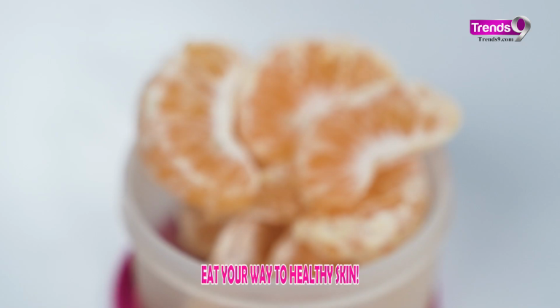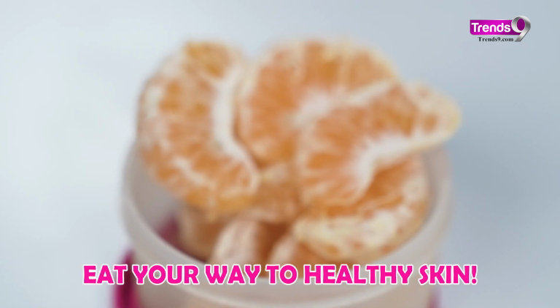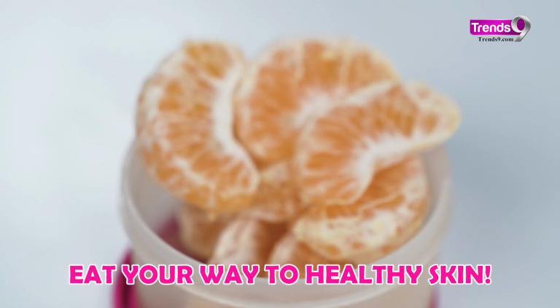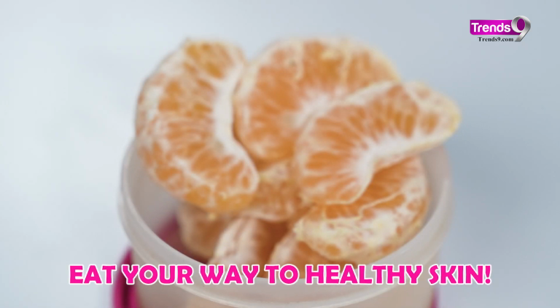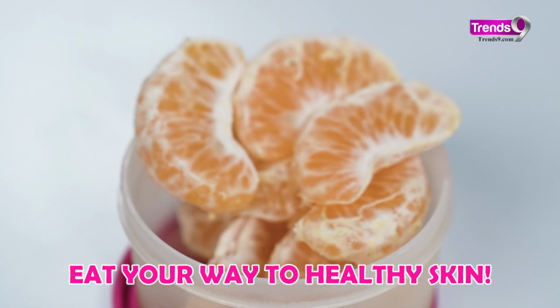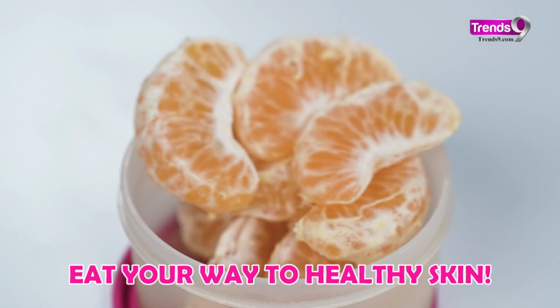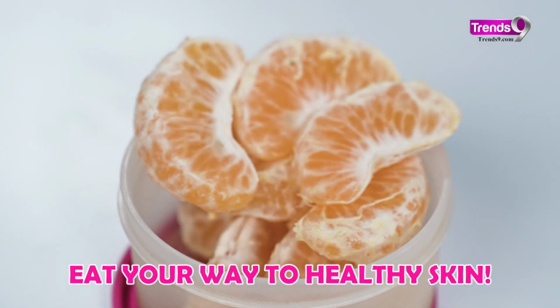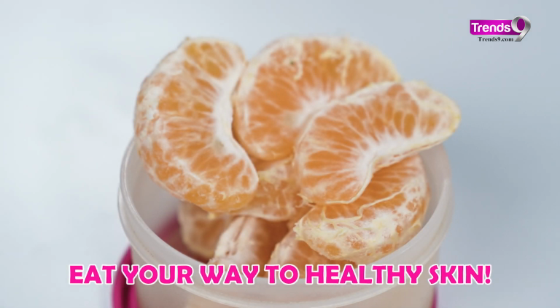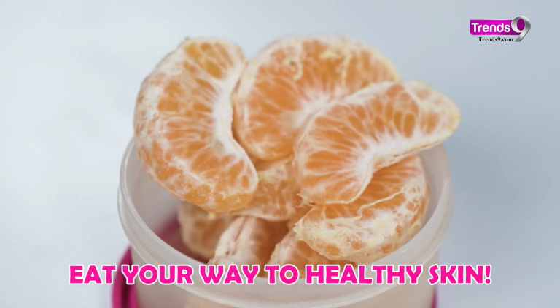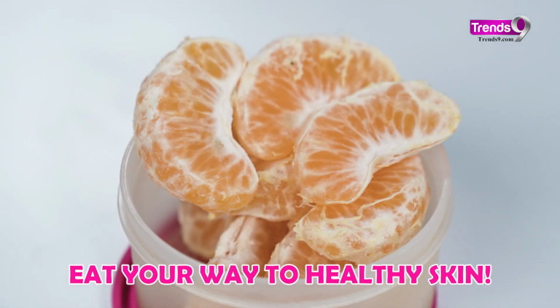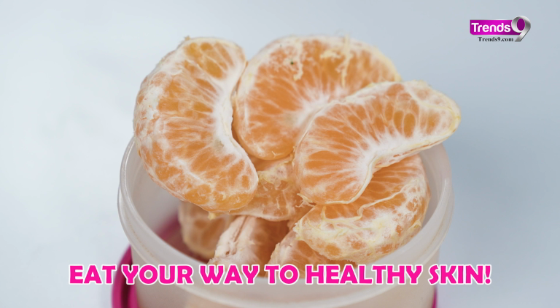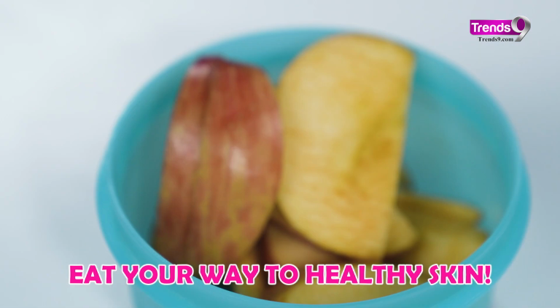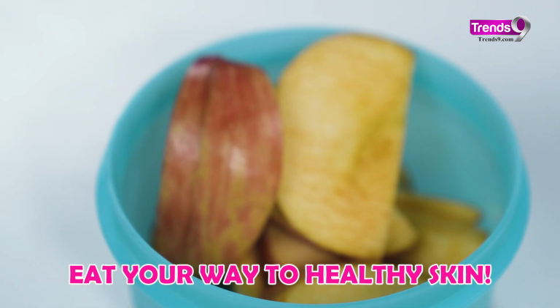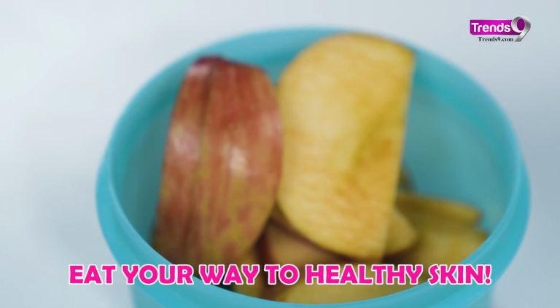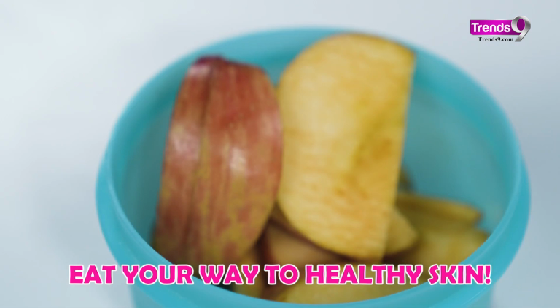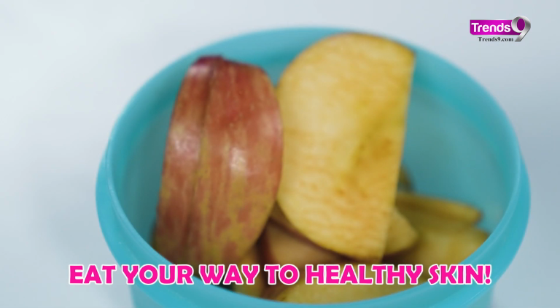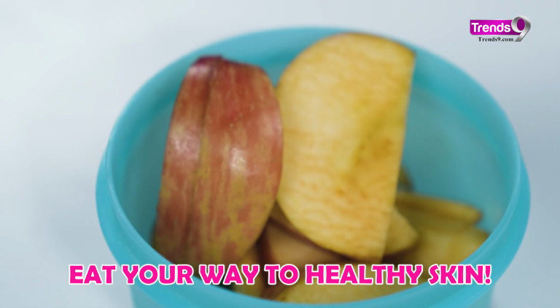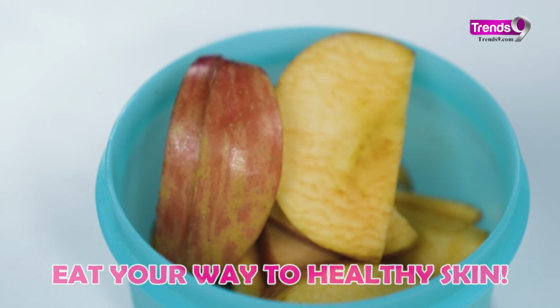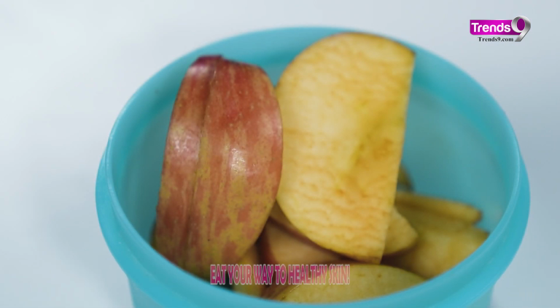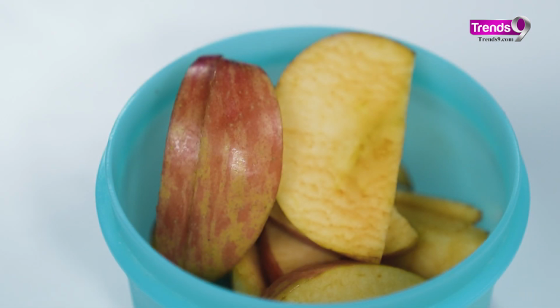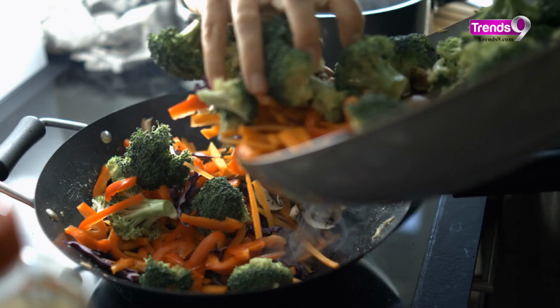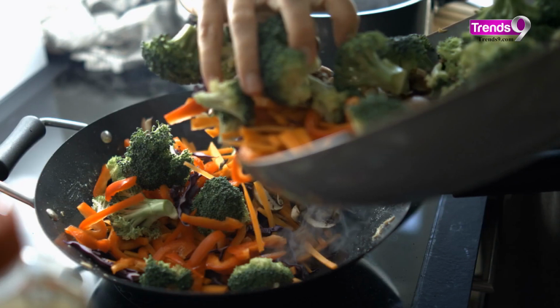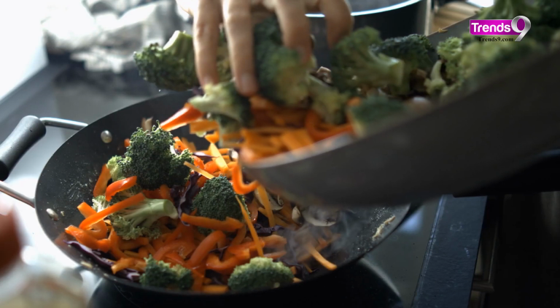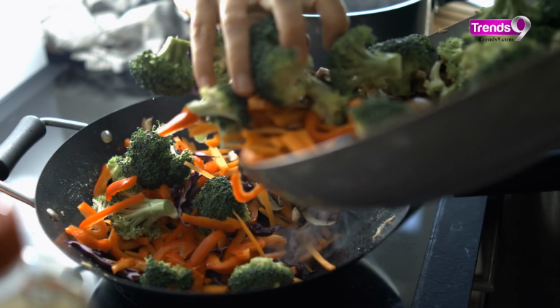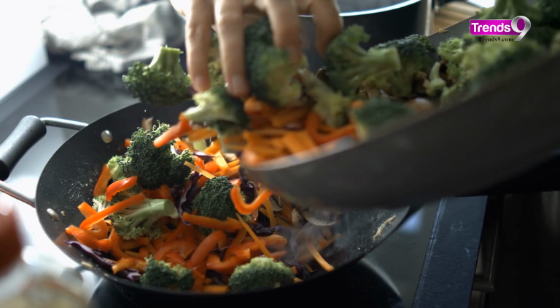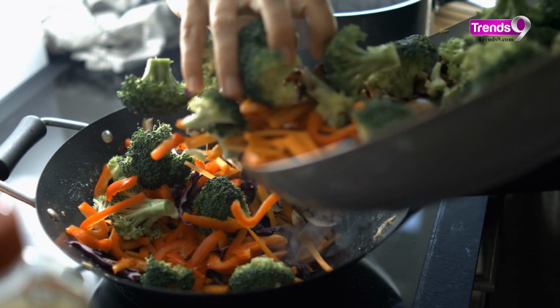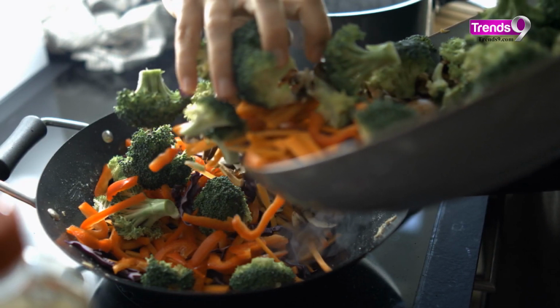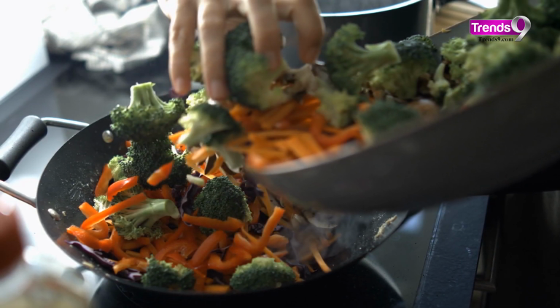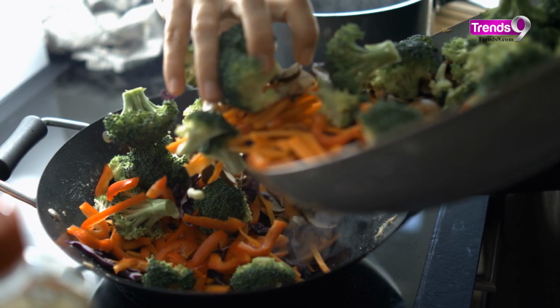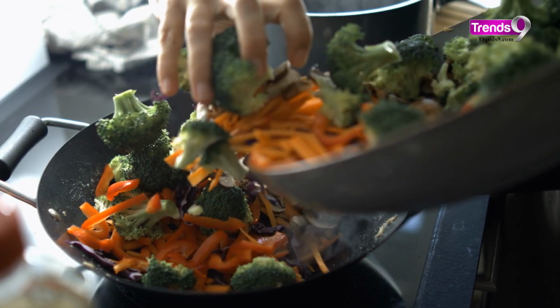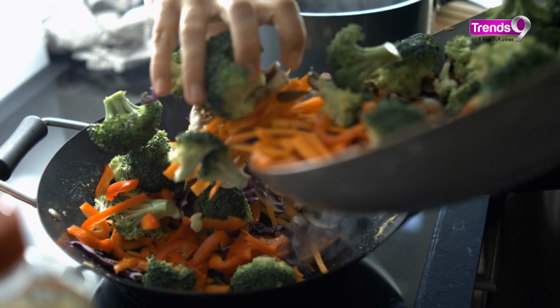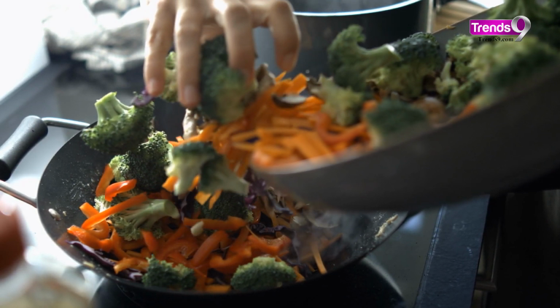Lastly, eat your way to healthy skin. Load up on fresh, hydrating fruits and veggies for that natural summer glow.